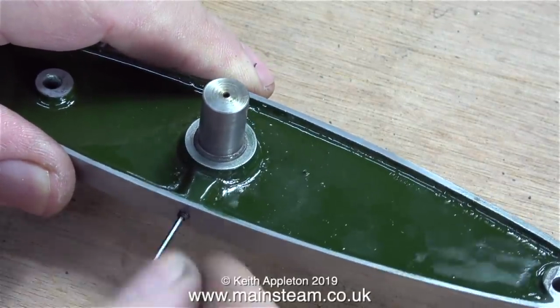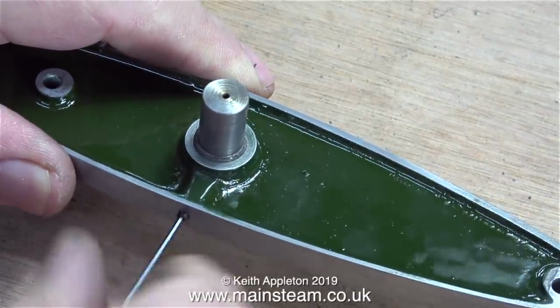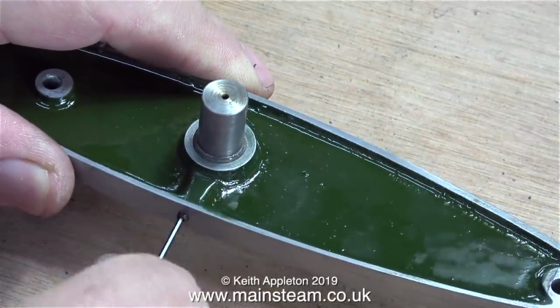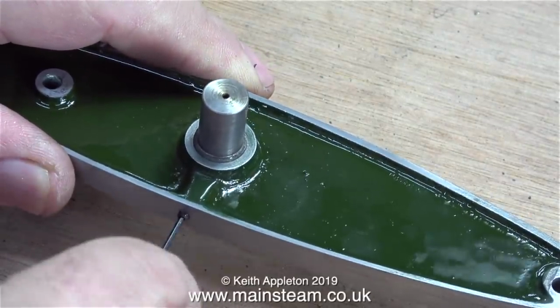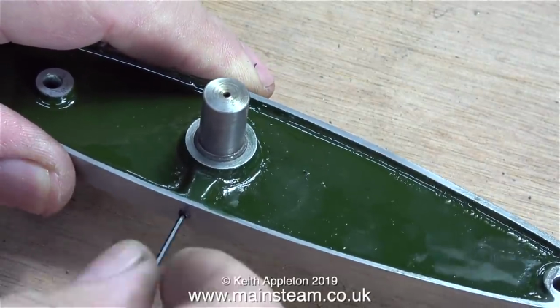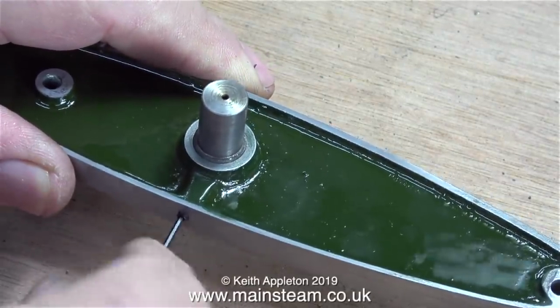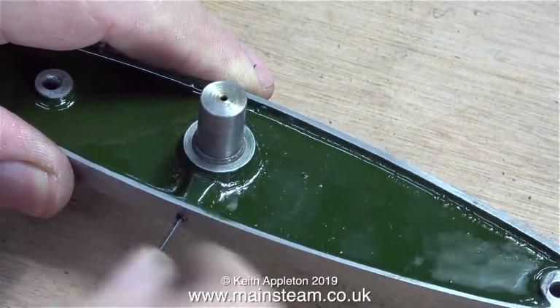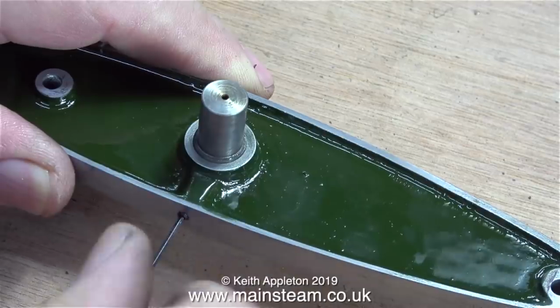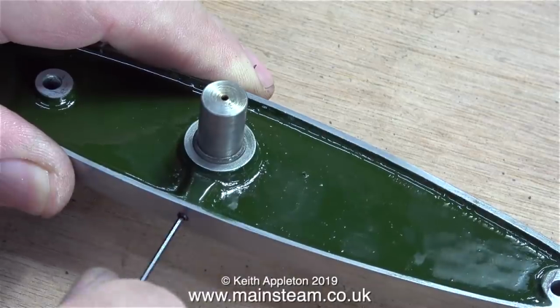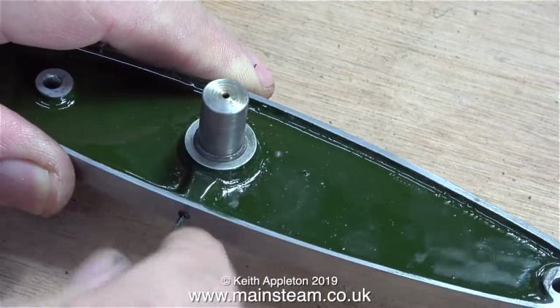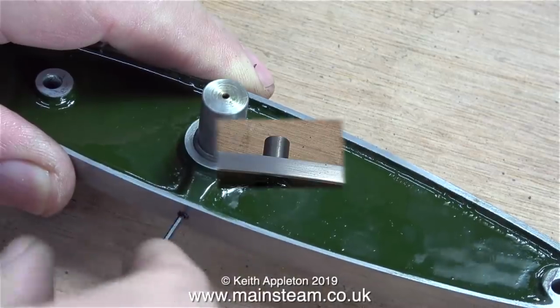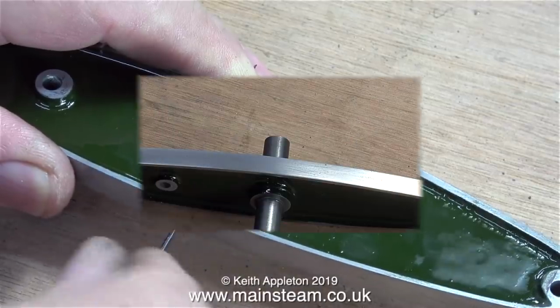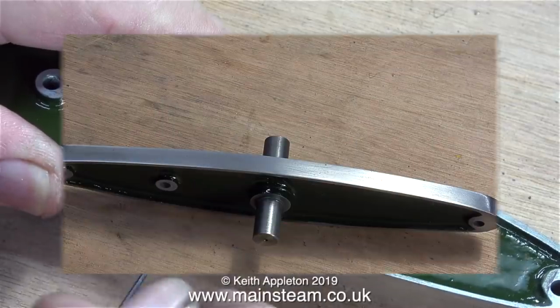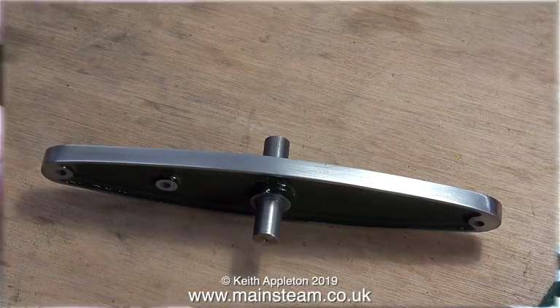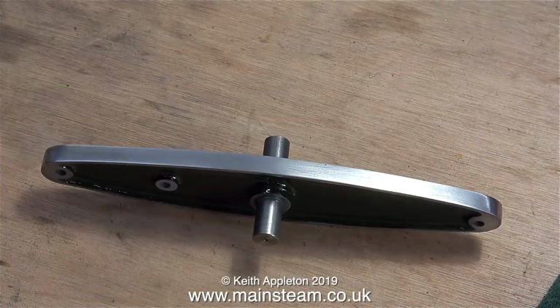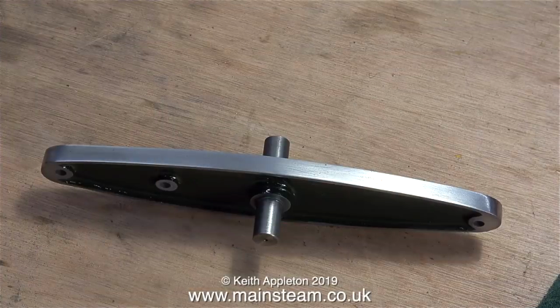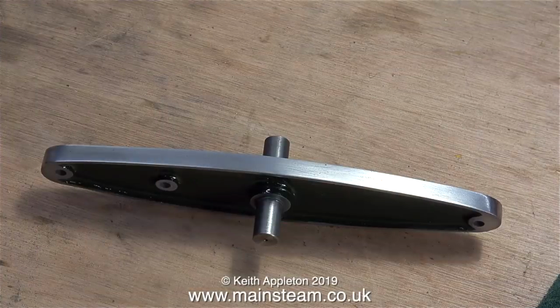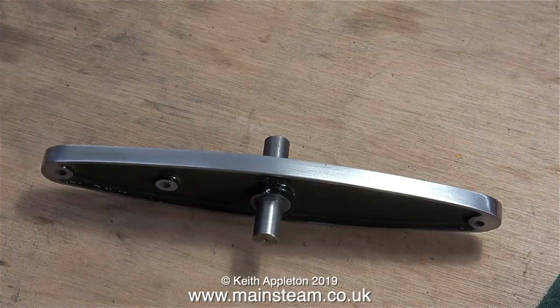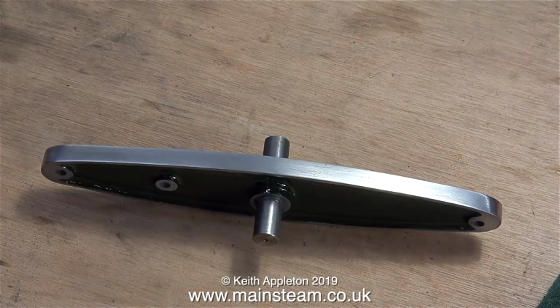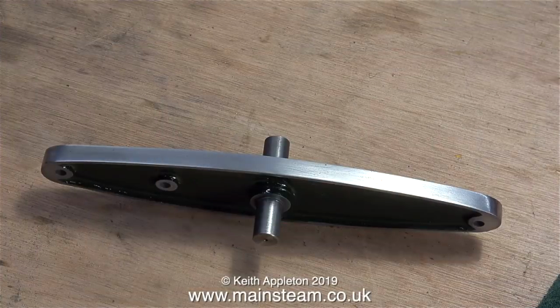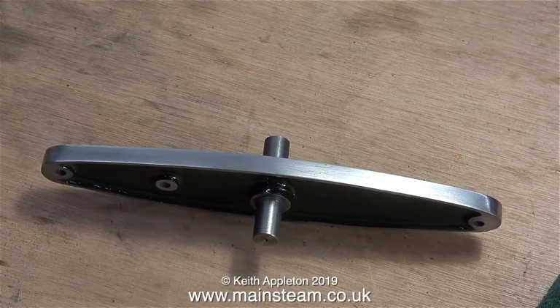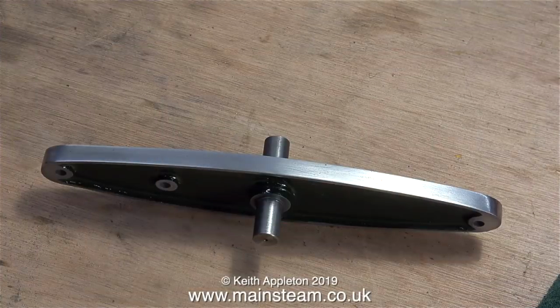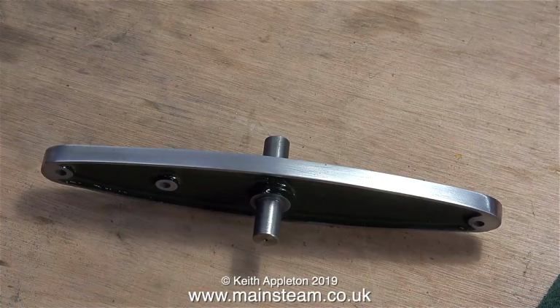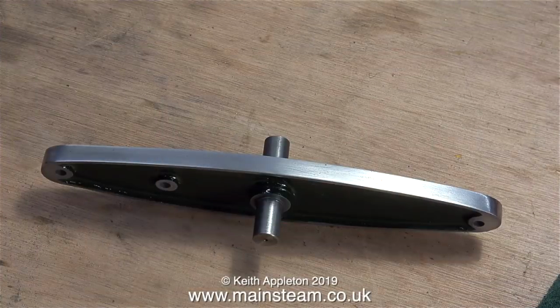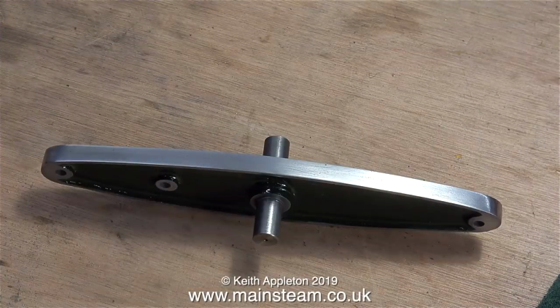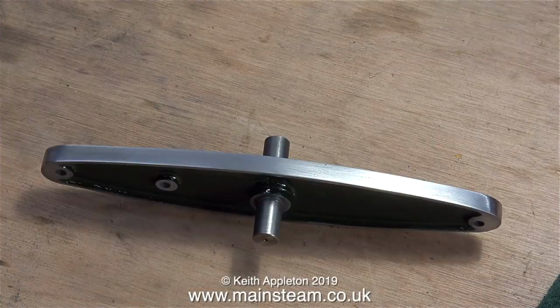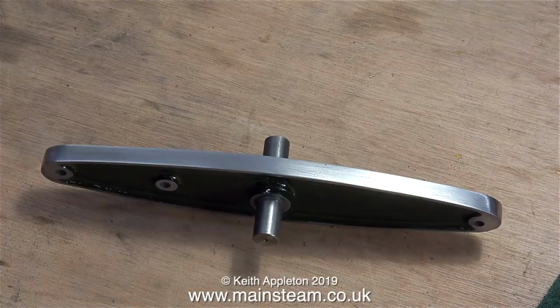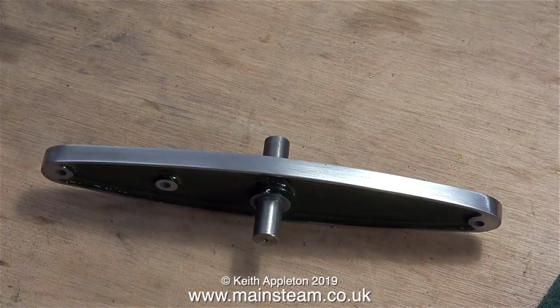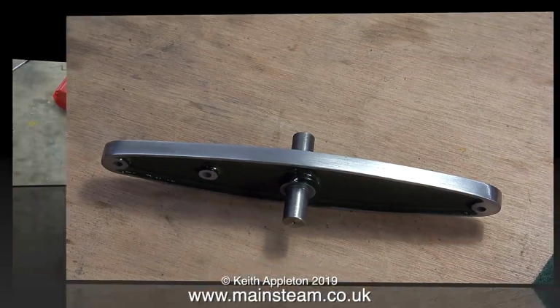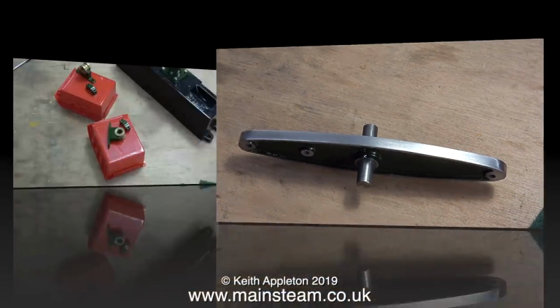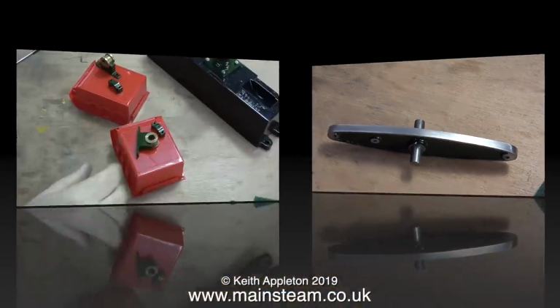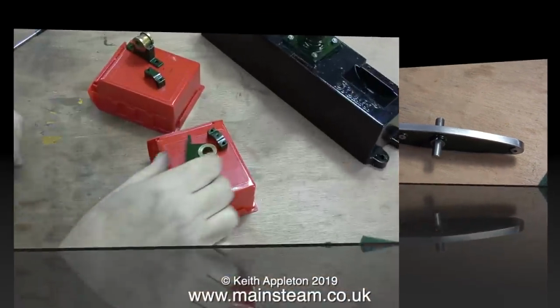And here is a shot of the completed beam. This is the top of the beam, so obviously you can't see the grub screw.